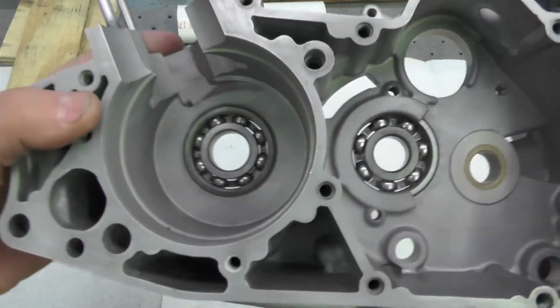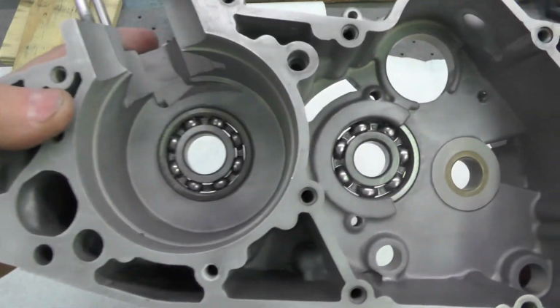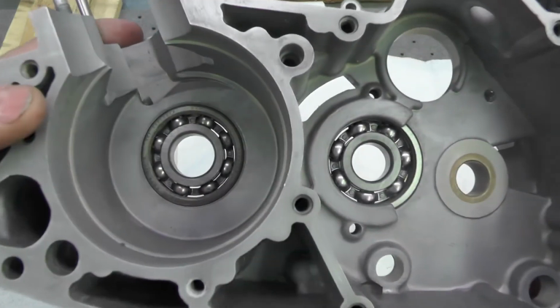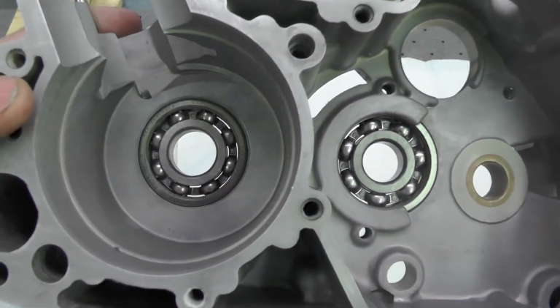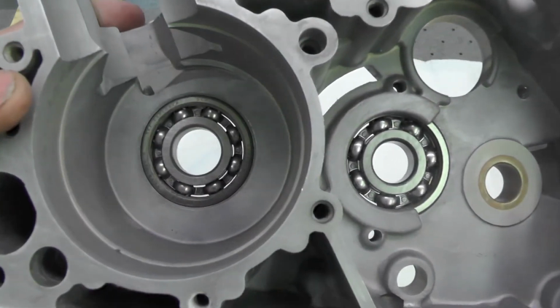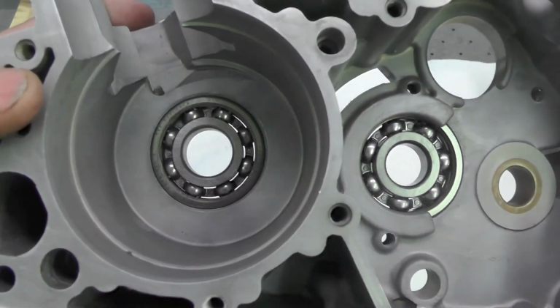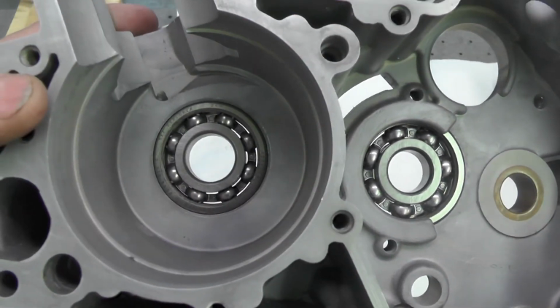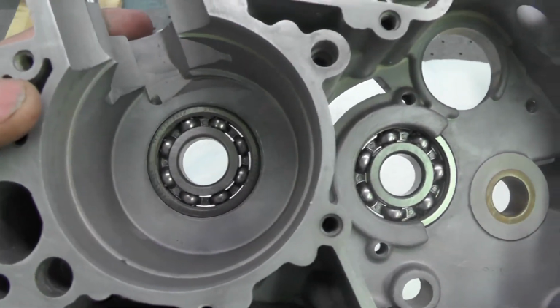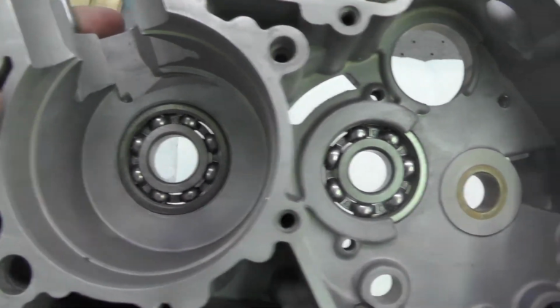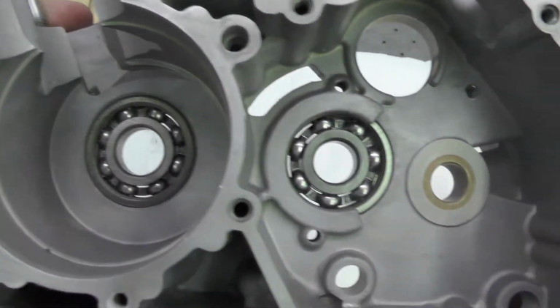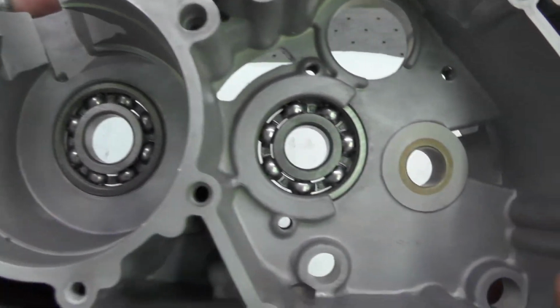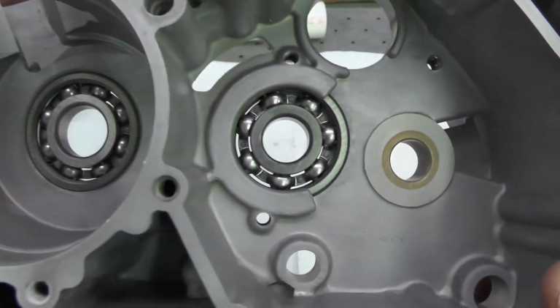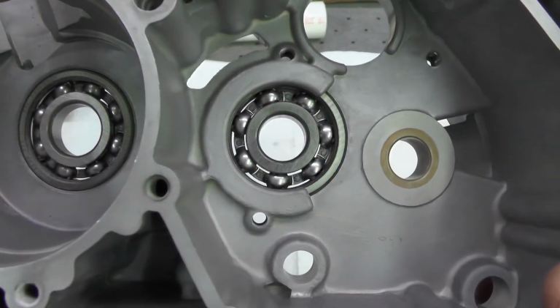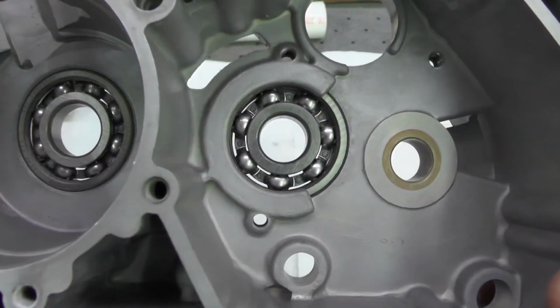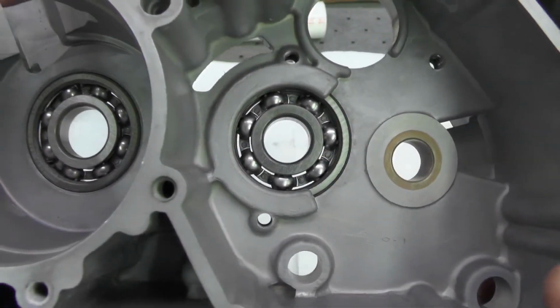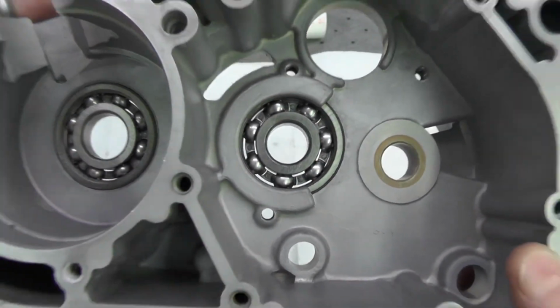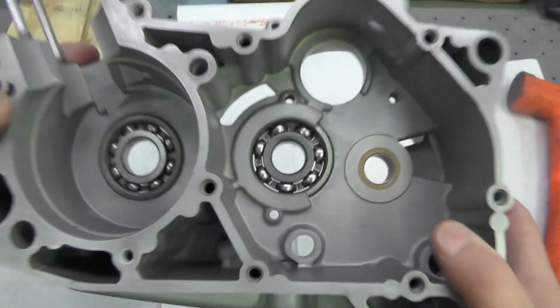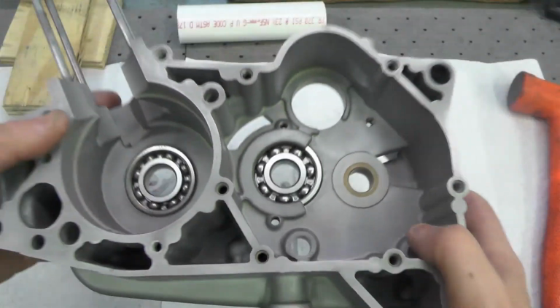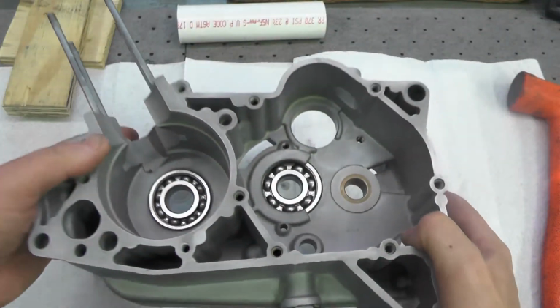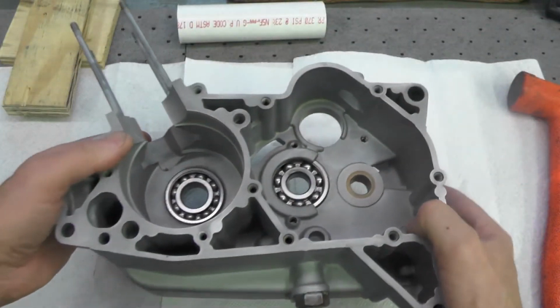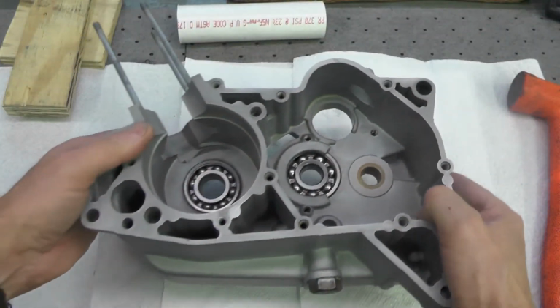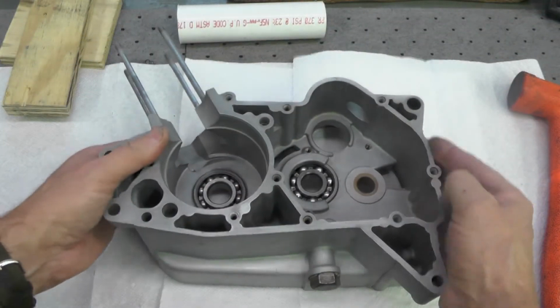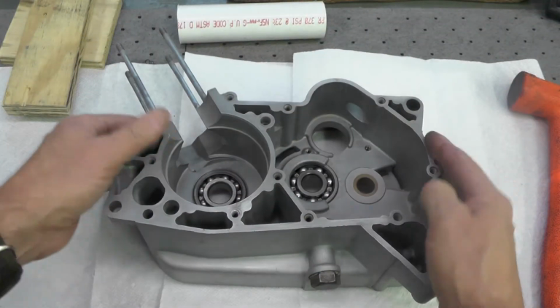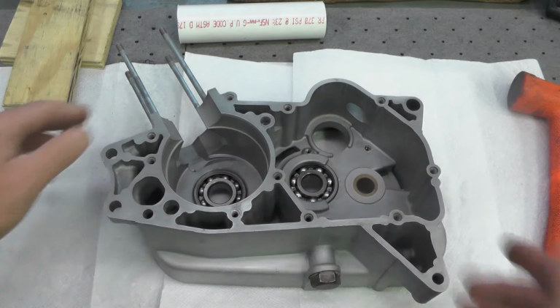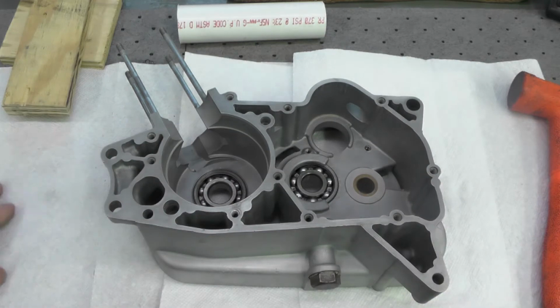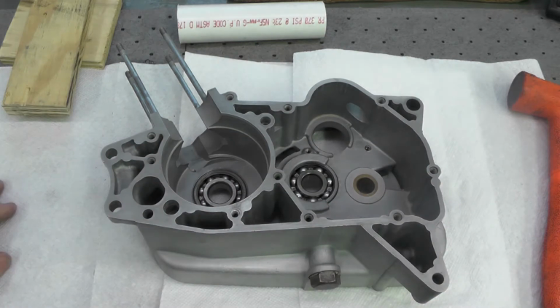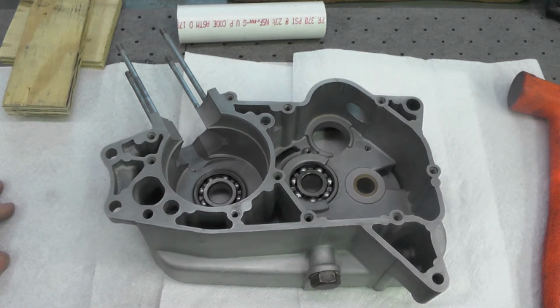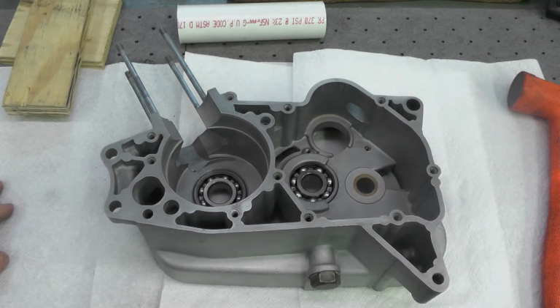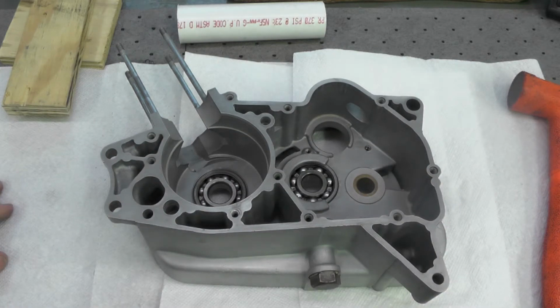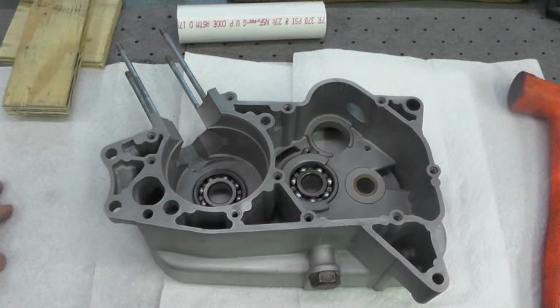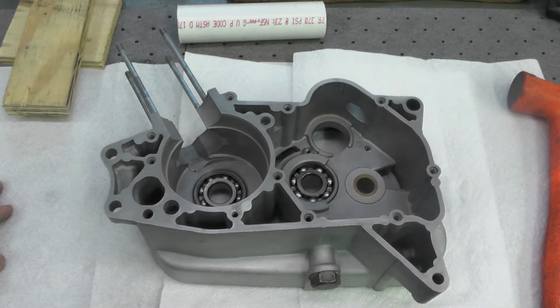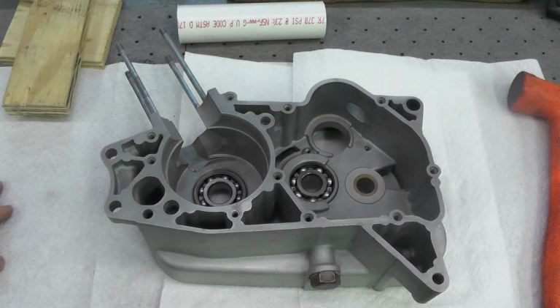At this point, we're about done with this case. The next step will be assembling the lower end cases together.